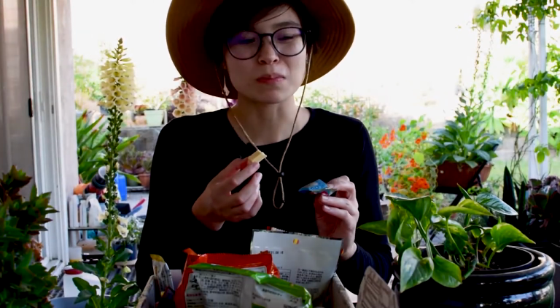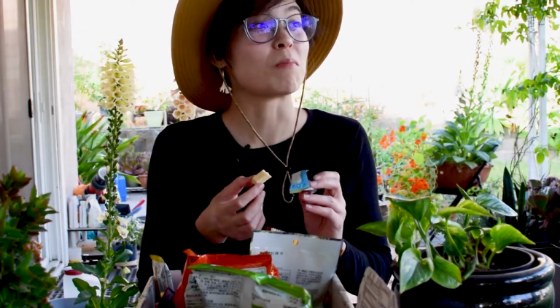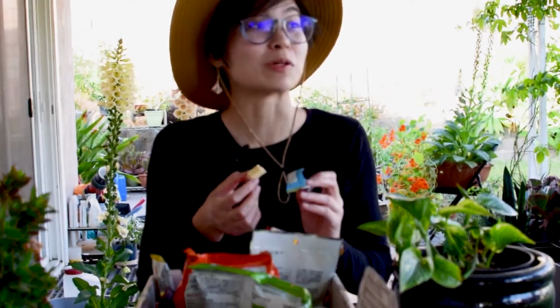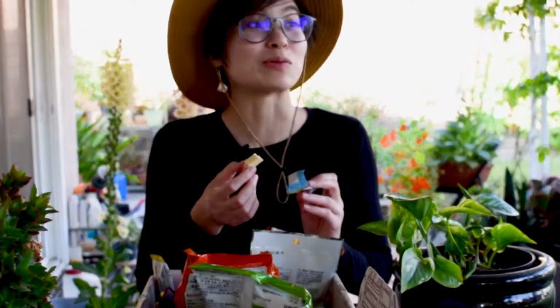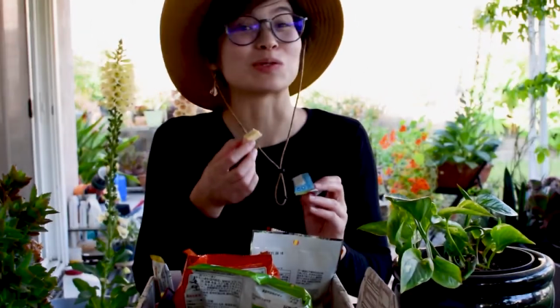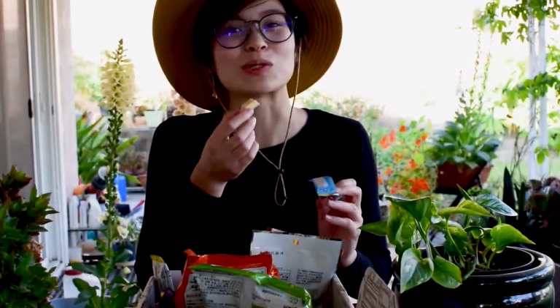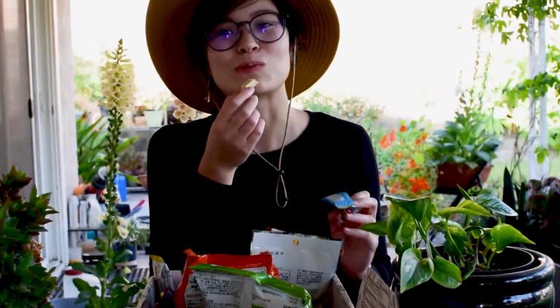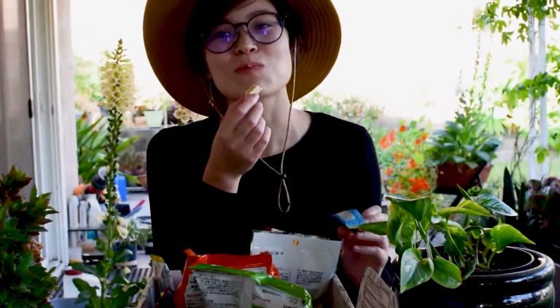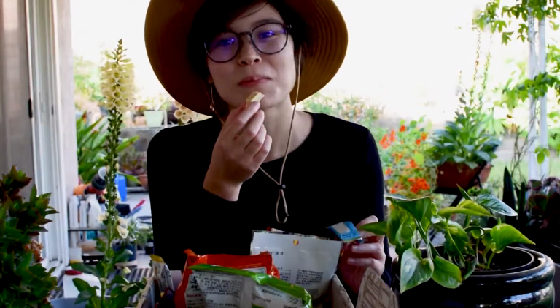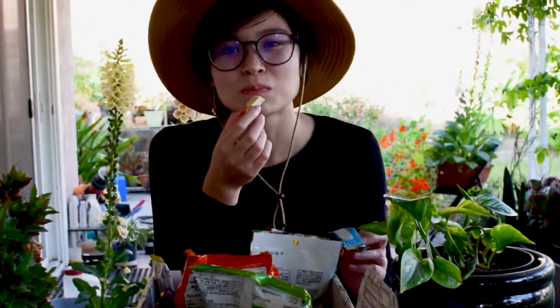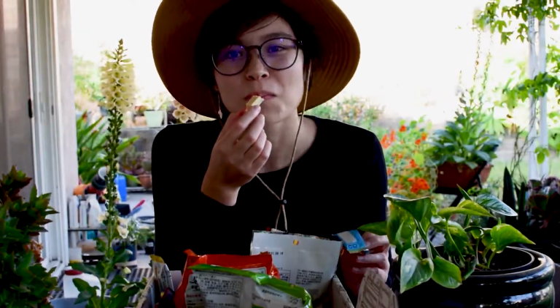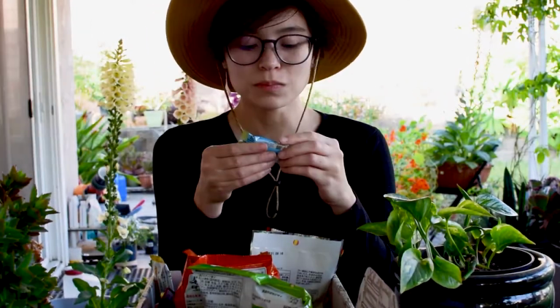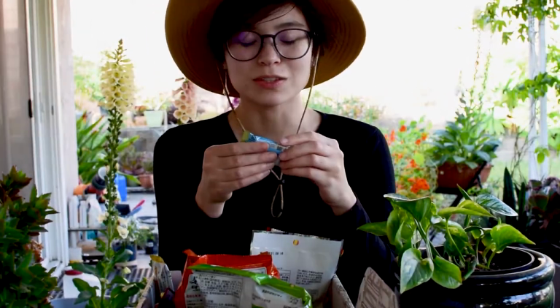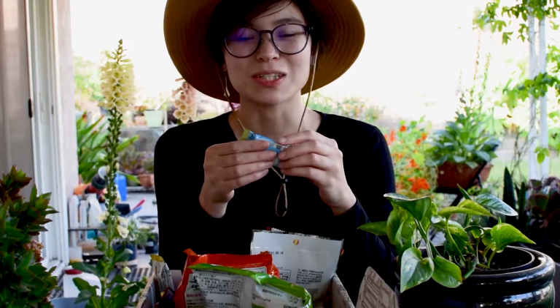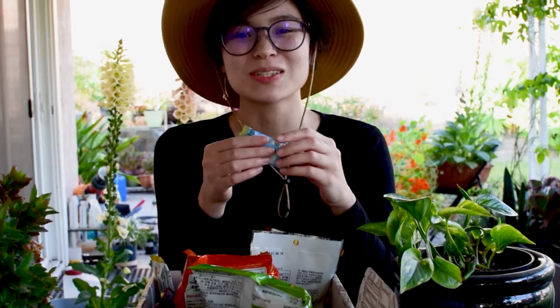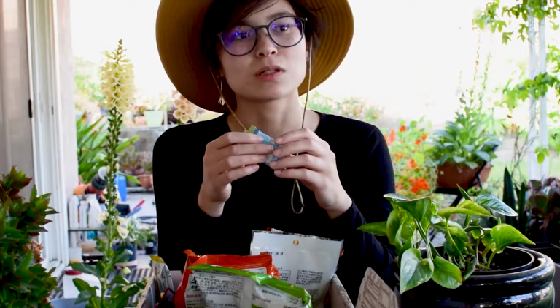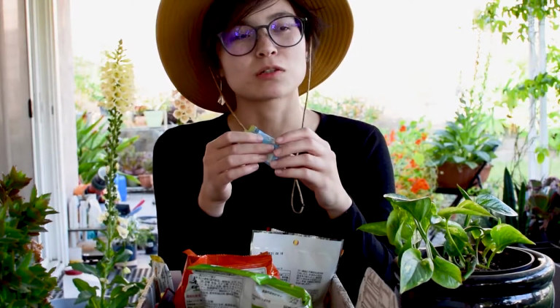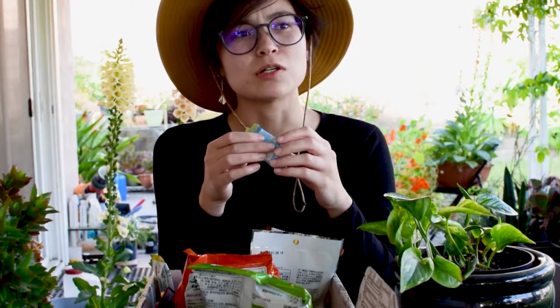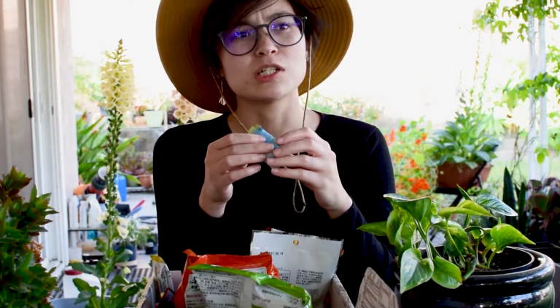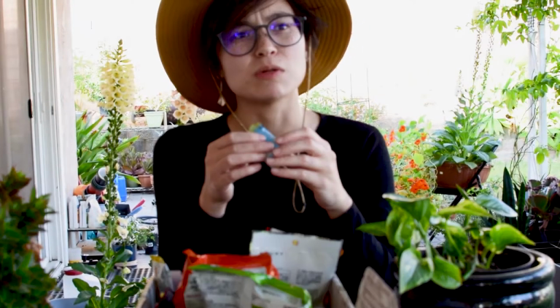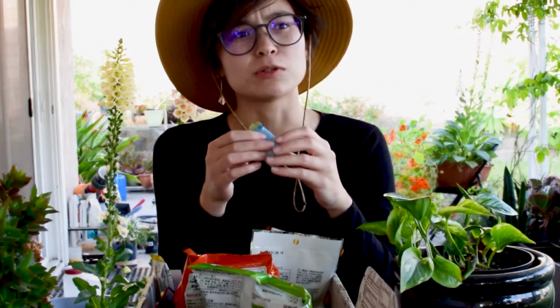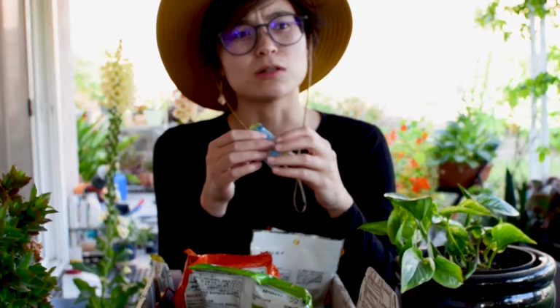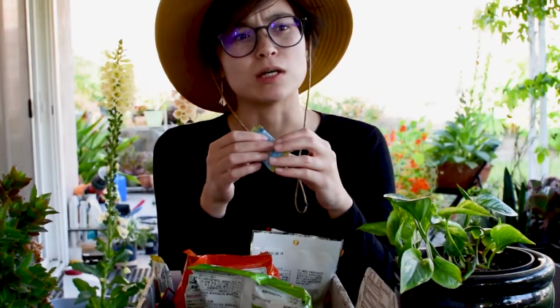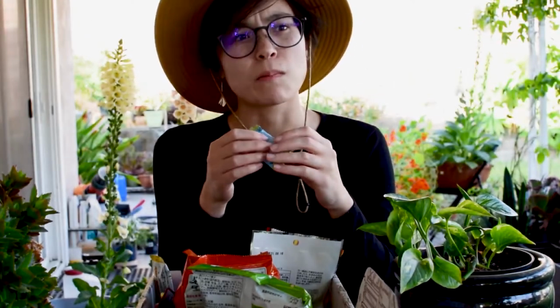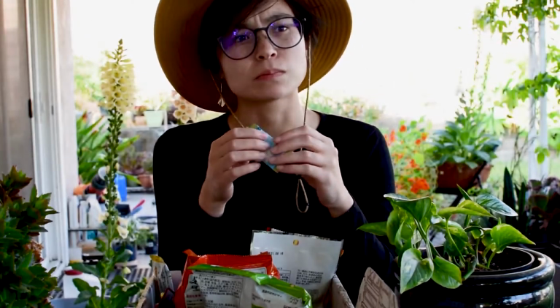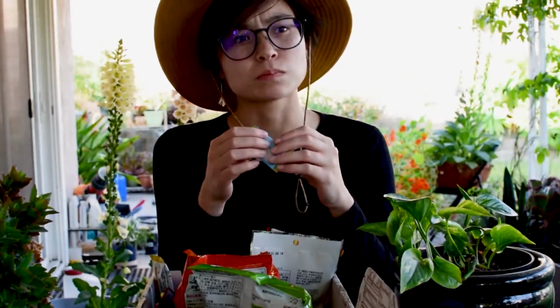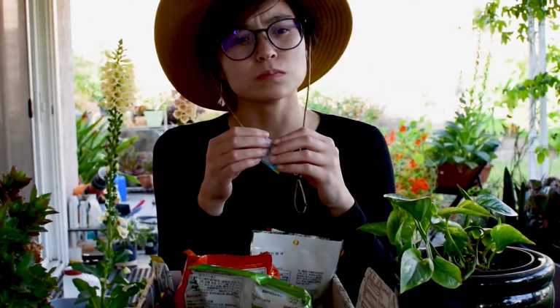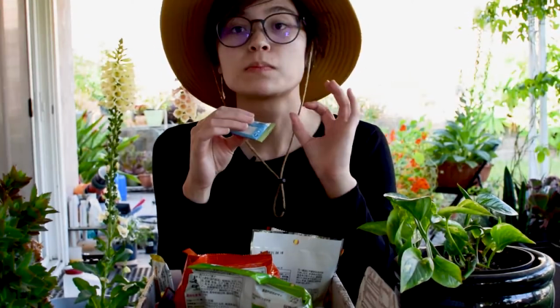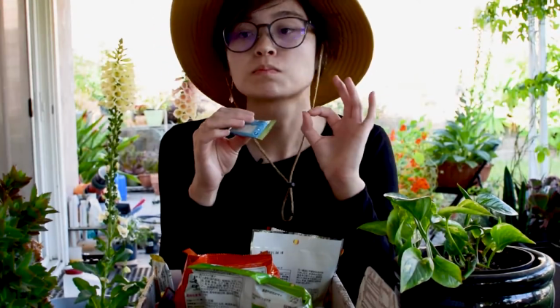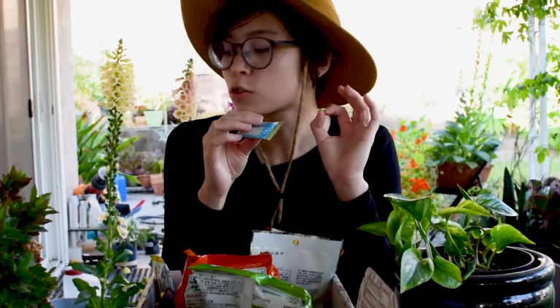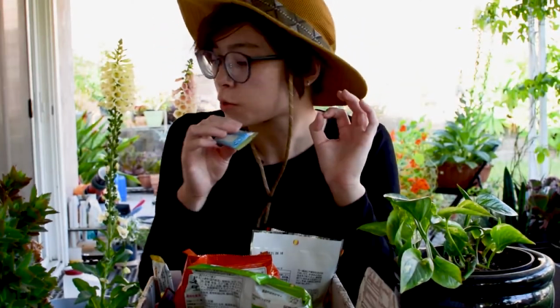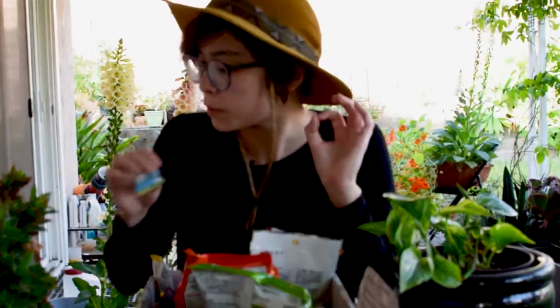That is really good. It tastes like a crunchy maple donut. Superb.